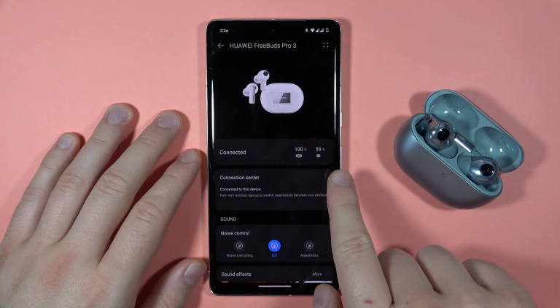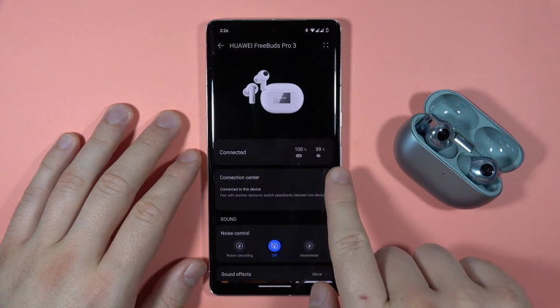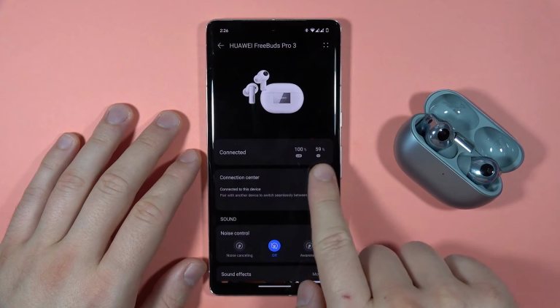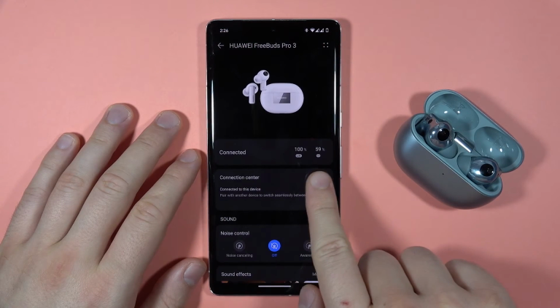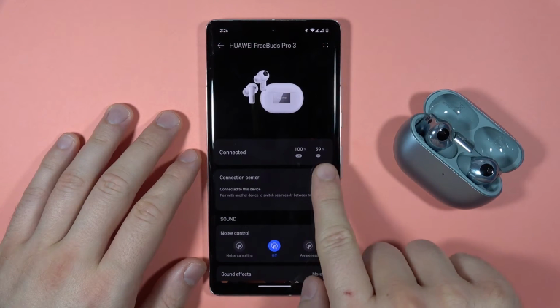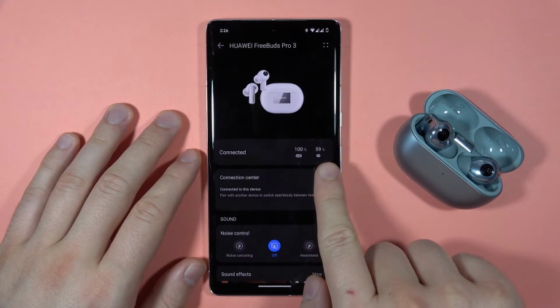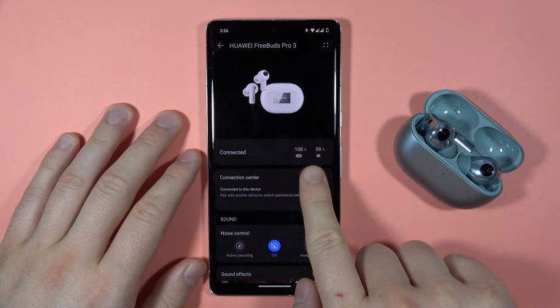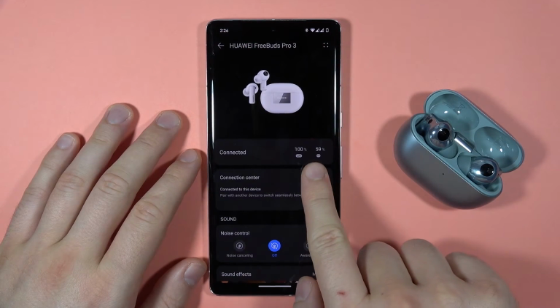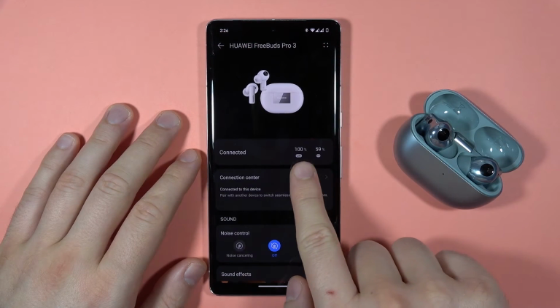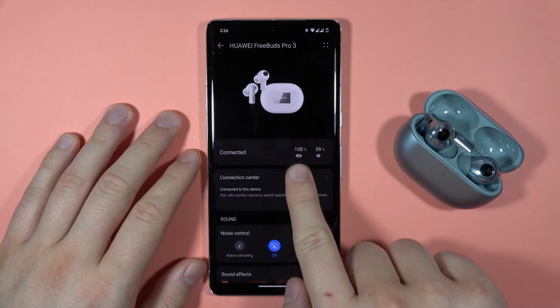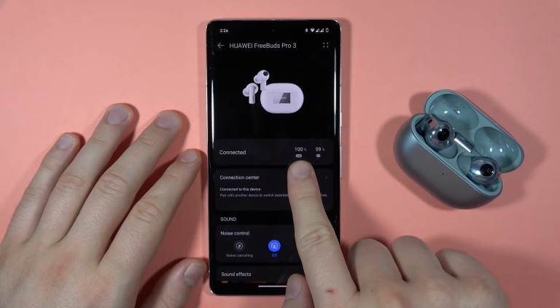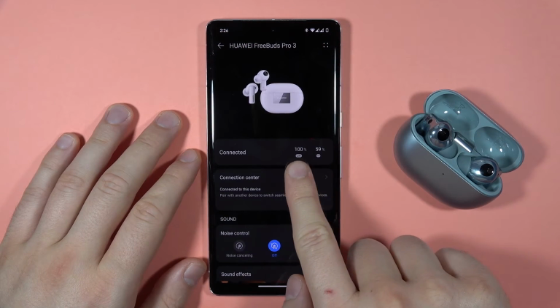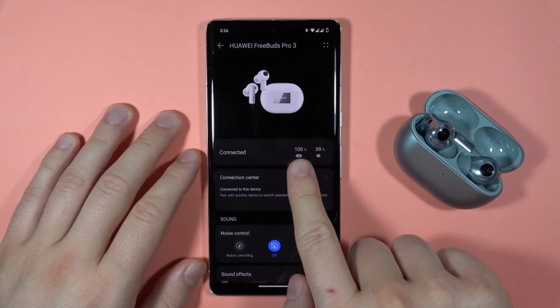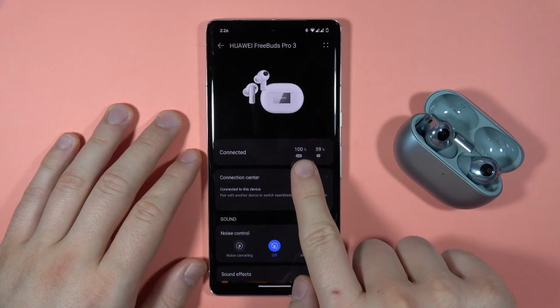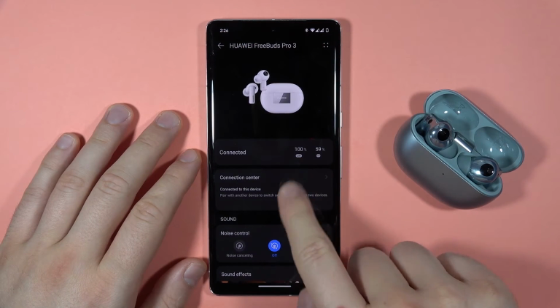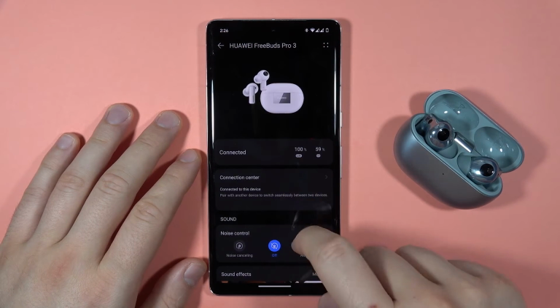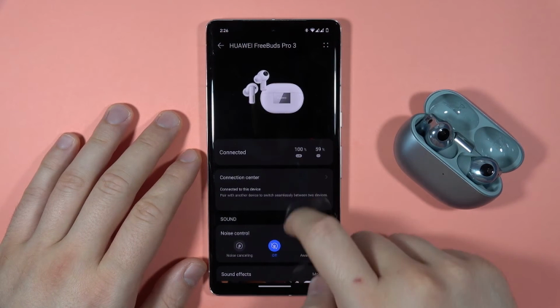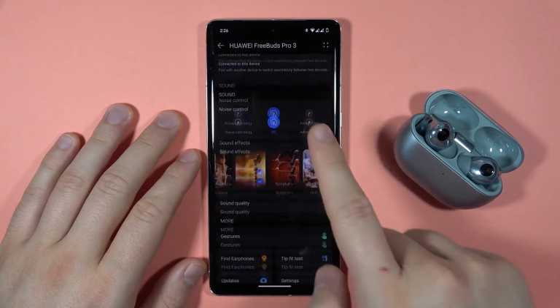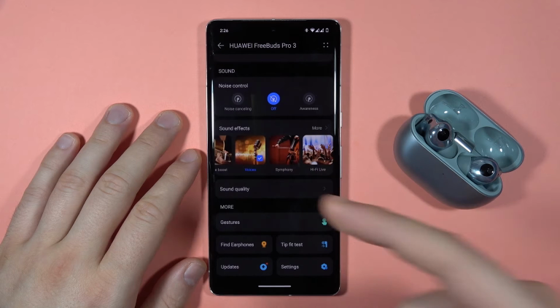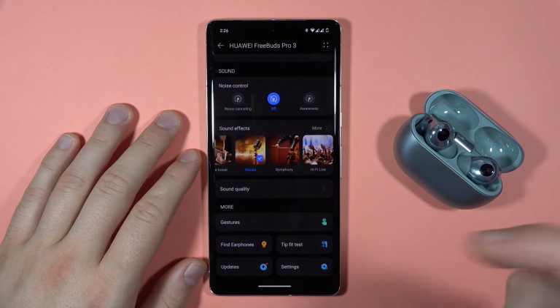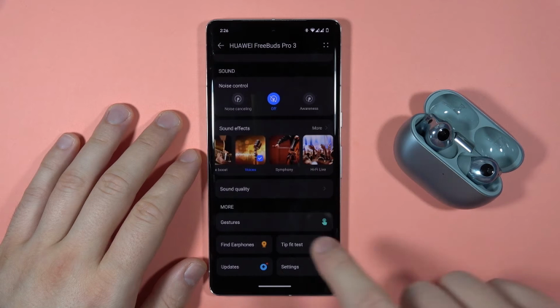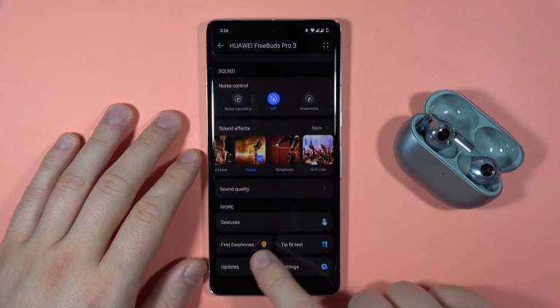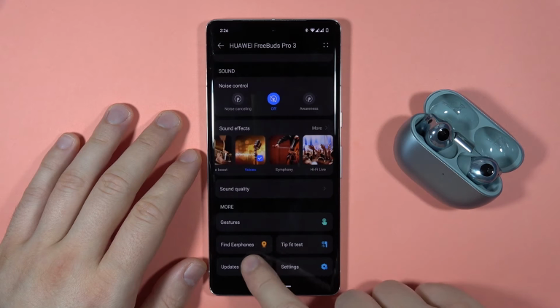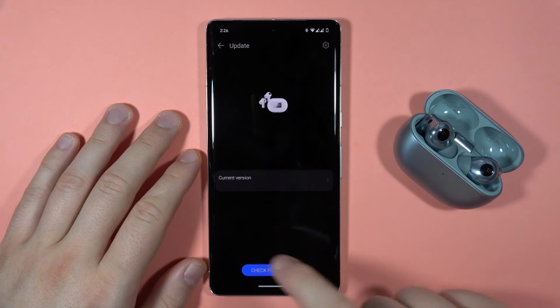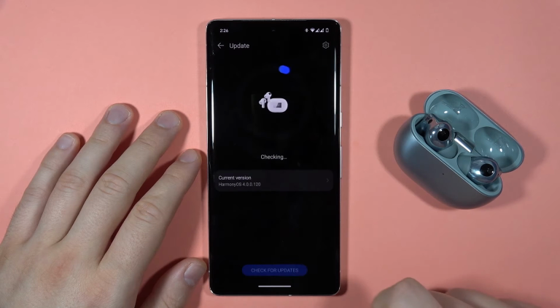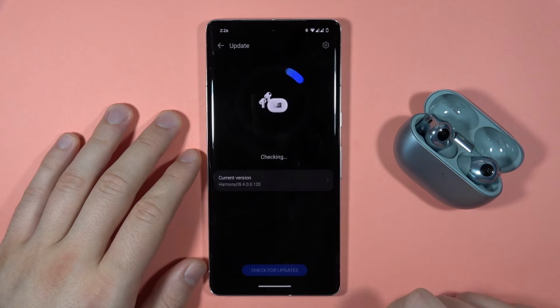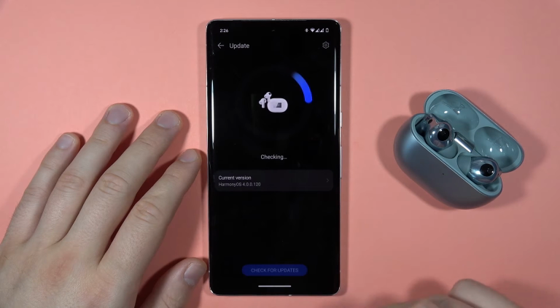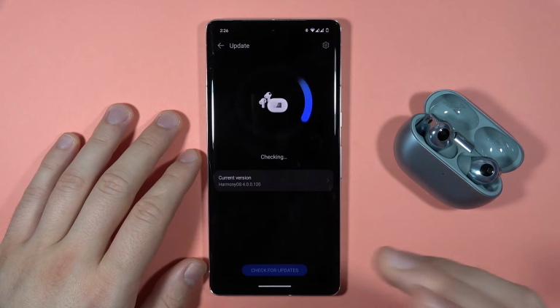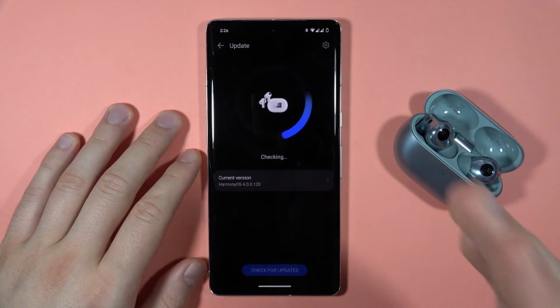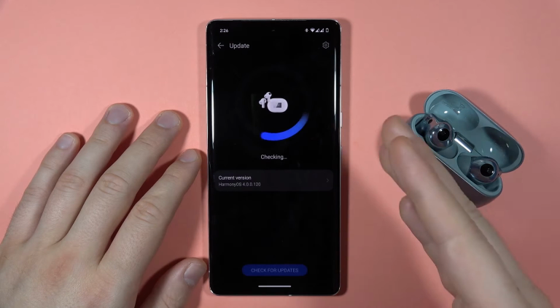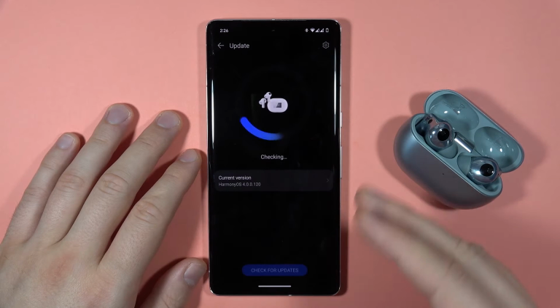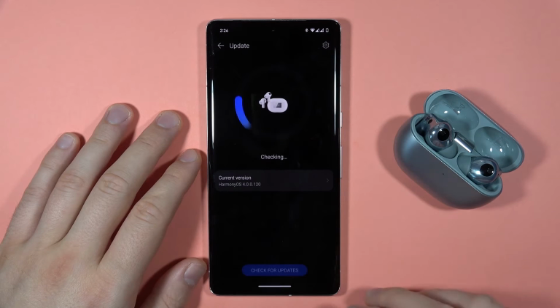That's the battery level — as you can see, the left and the right are both at 100% in my case, so I can easily go forward.